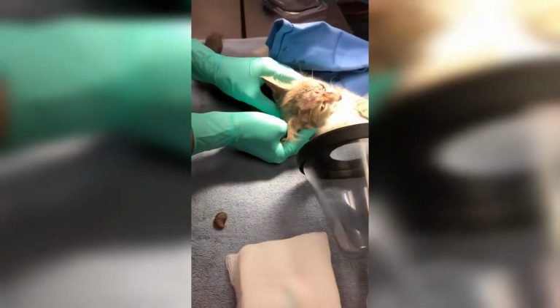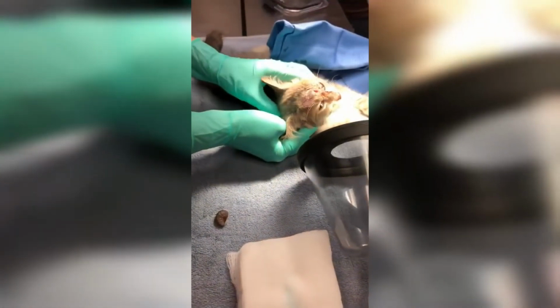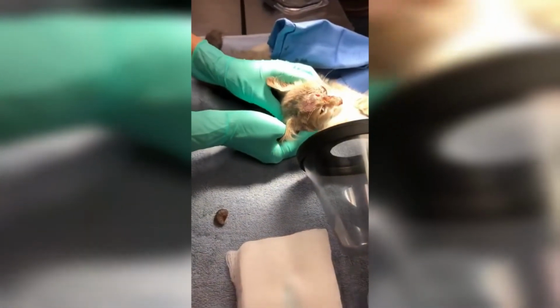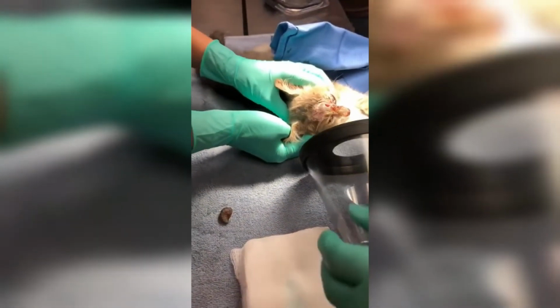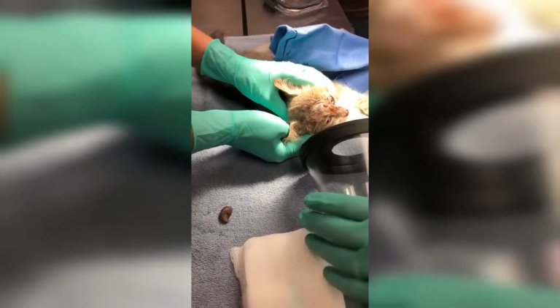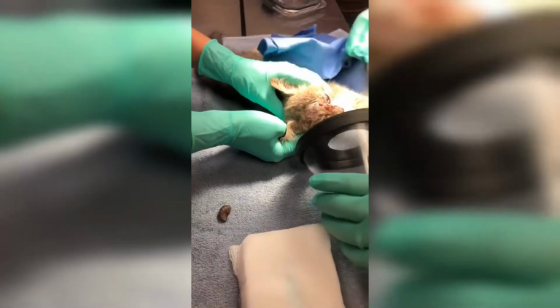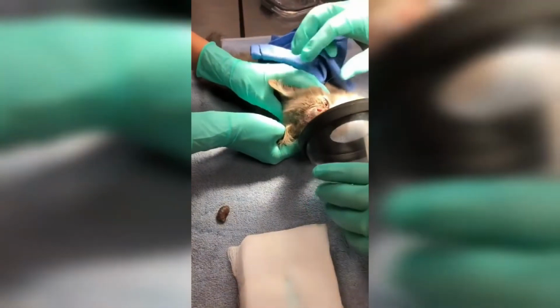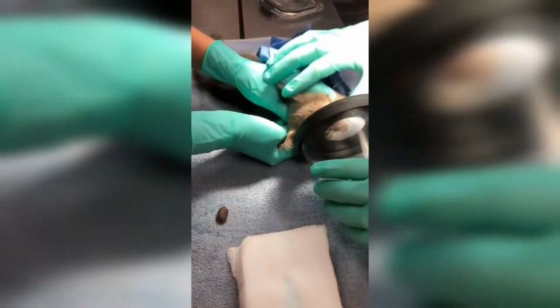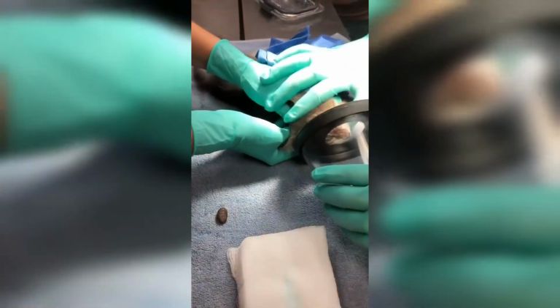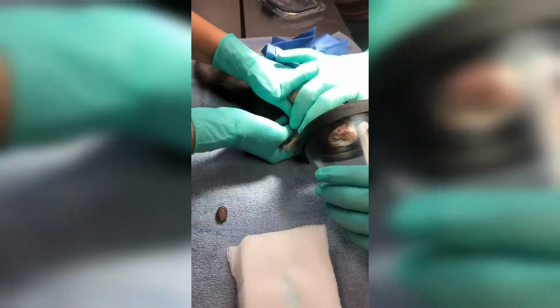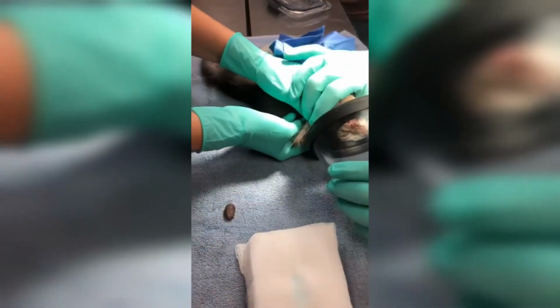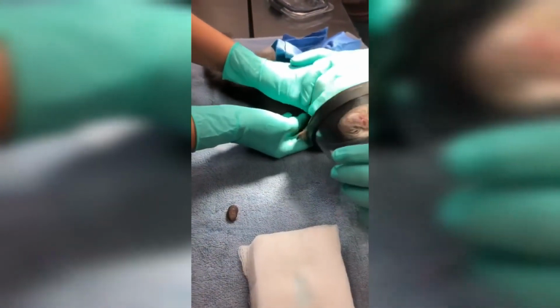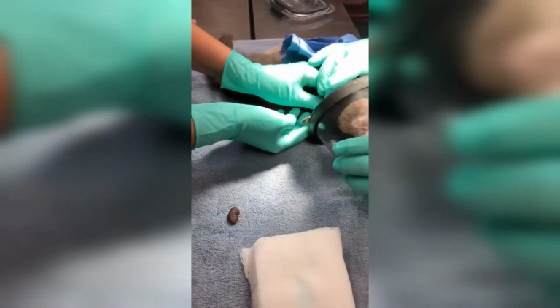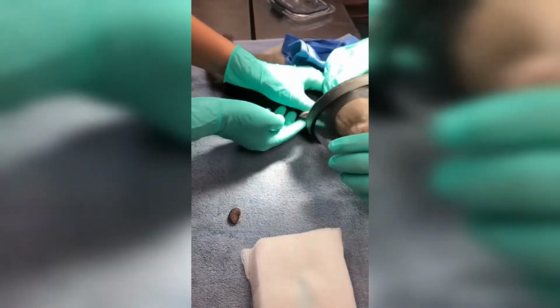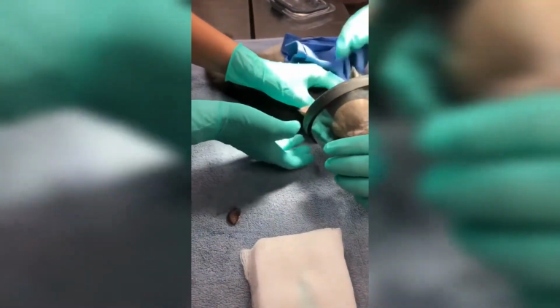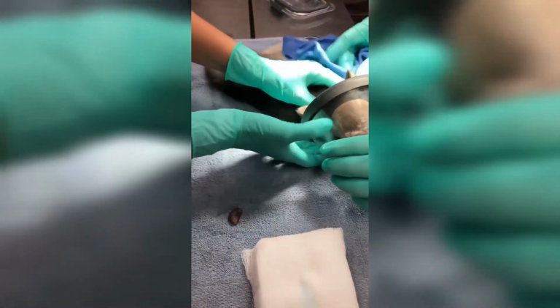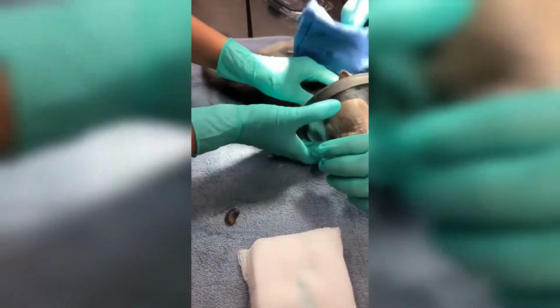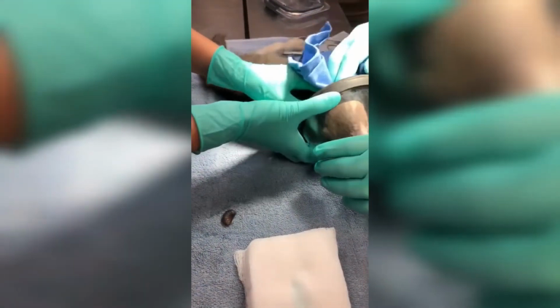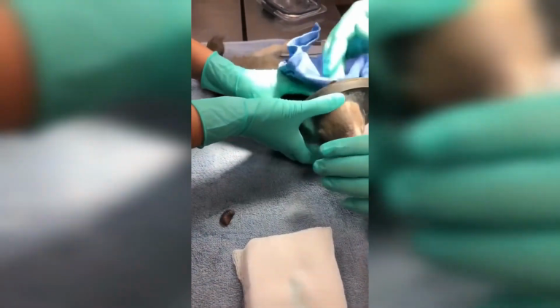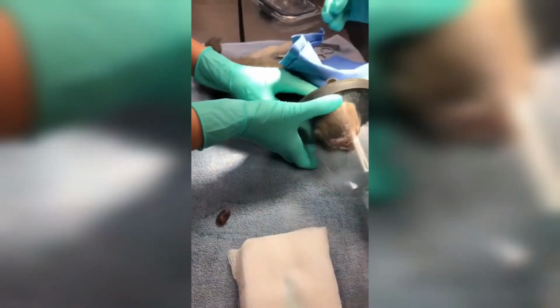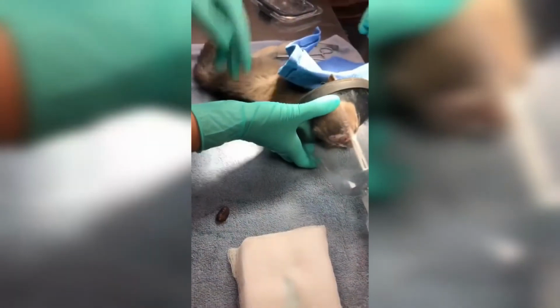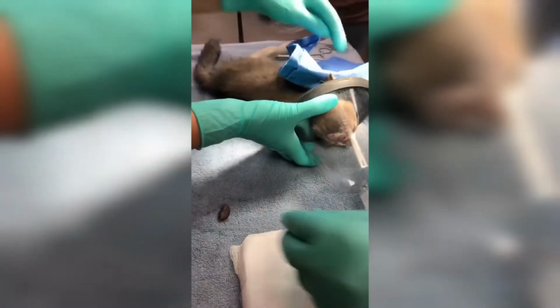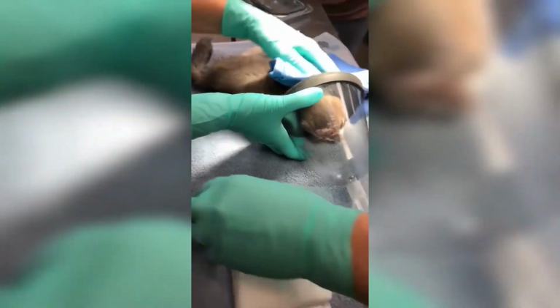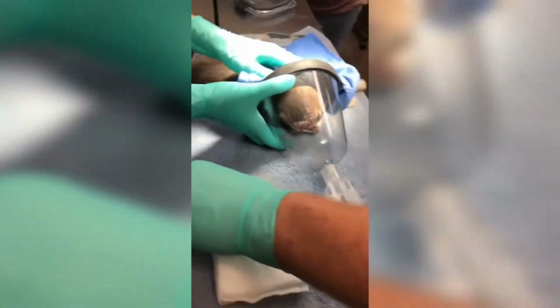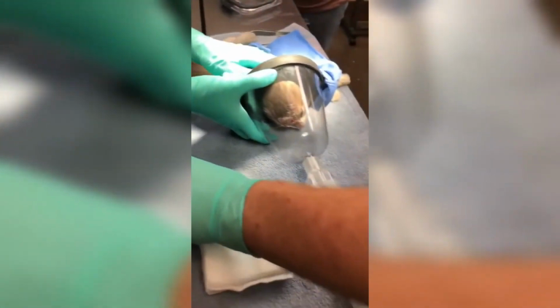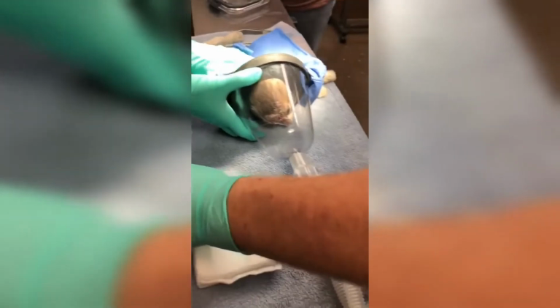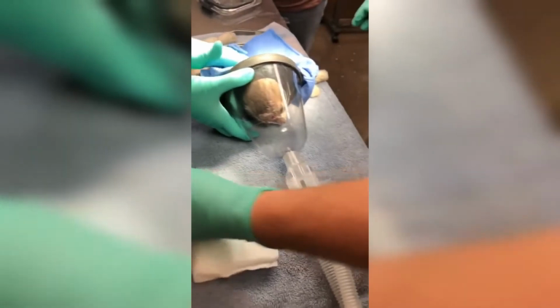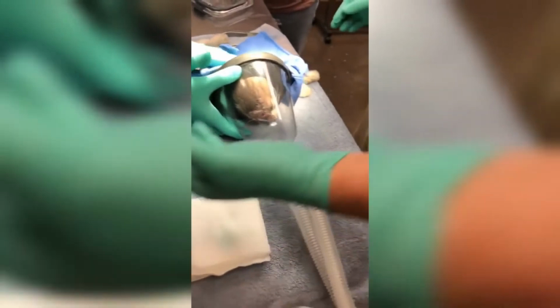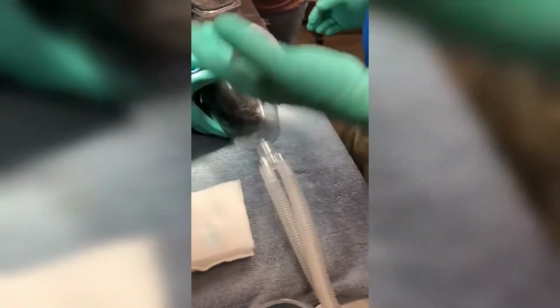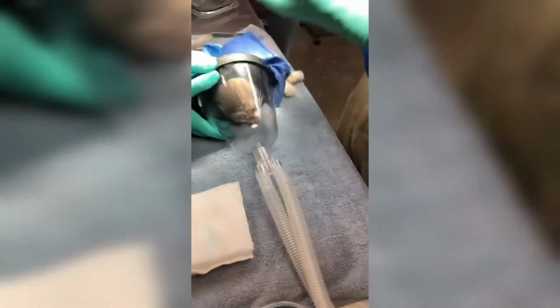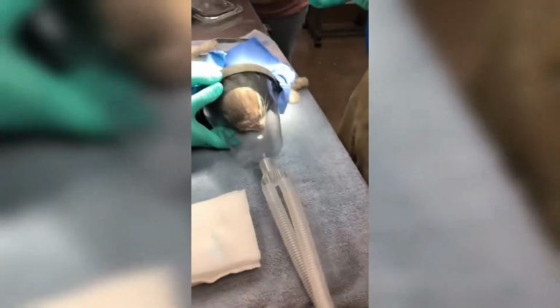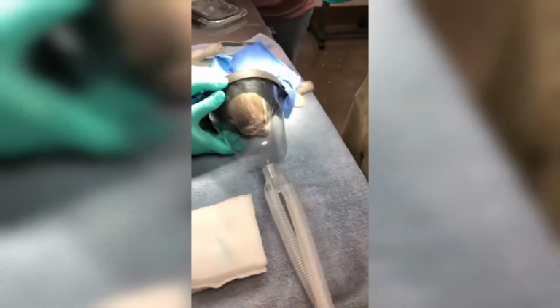Once removed, the vet then places a tube over the animal's face to make it easier for the animal to breathe and prevent it from suffocating with the leftovers.